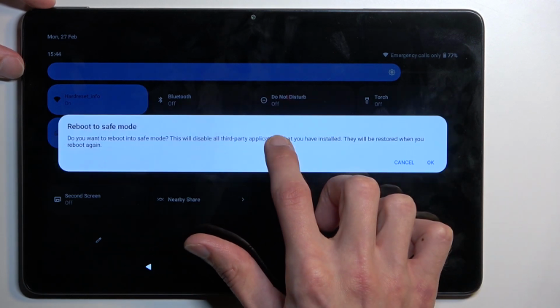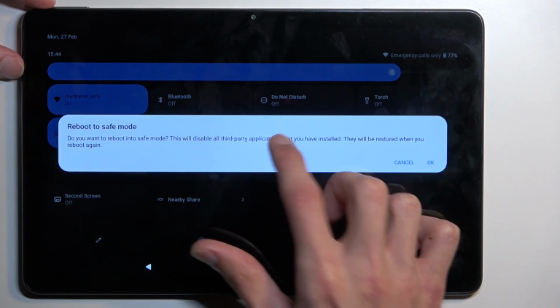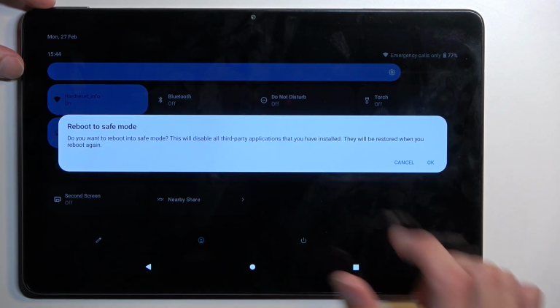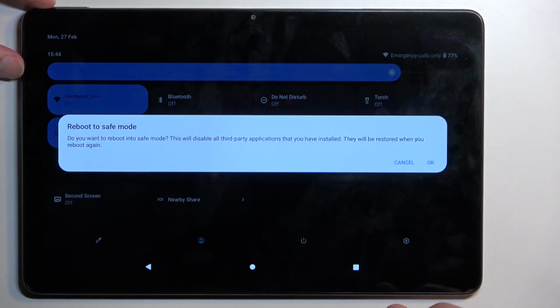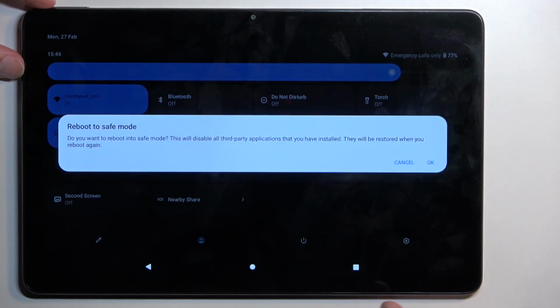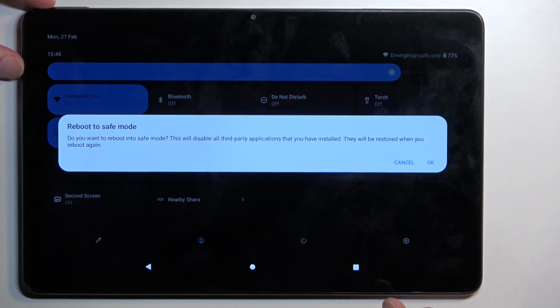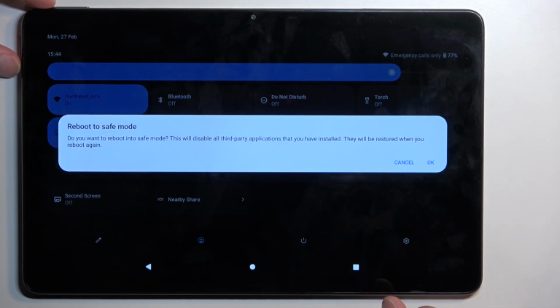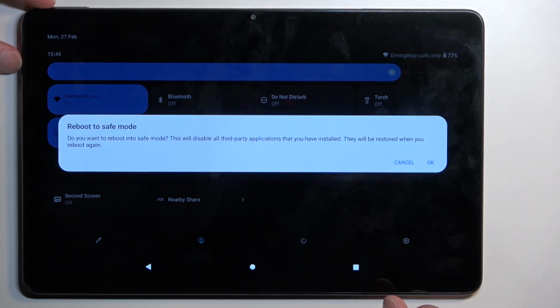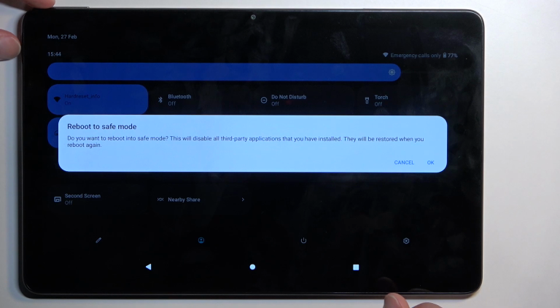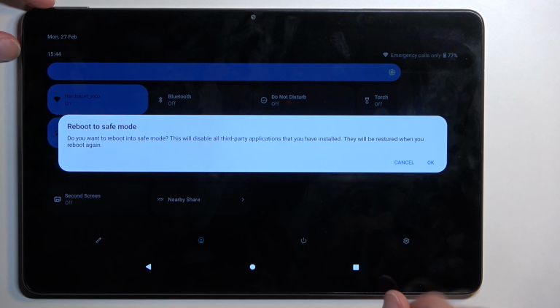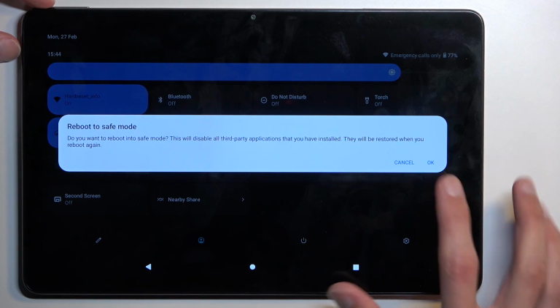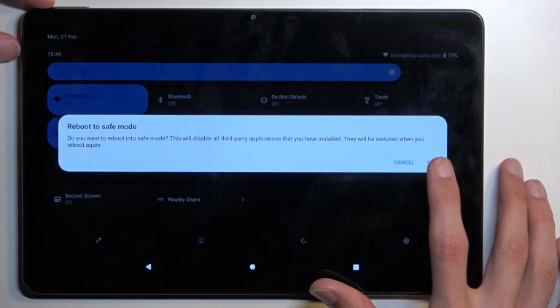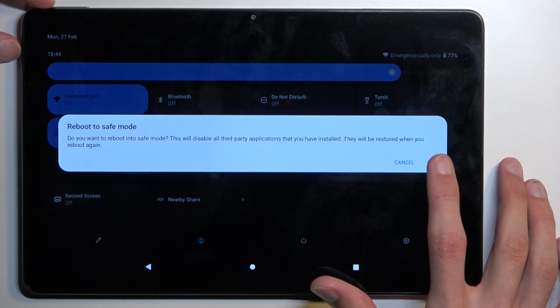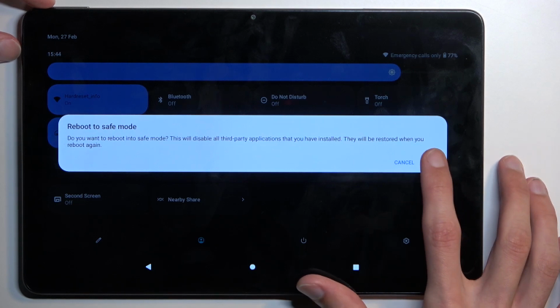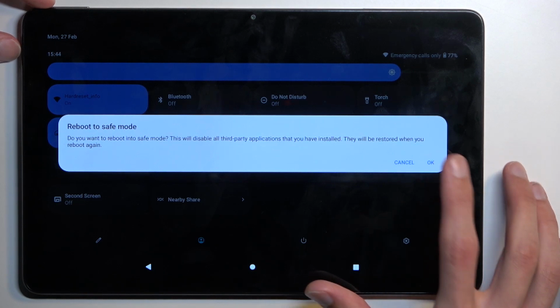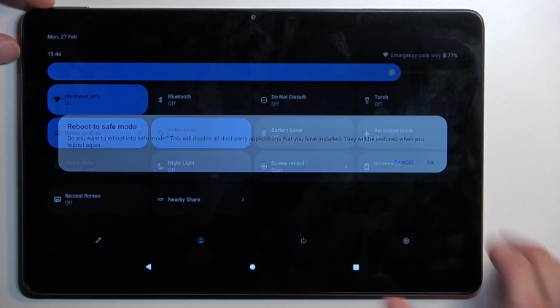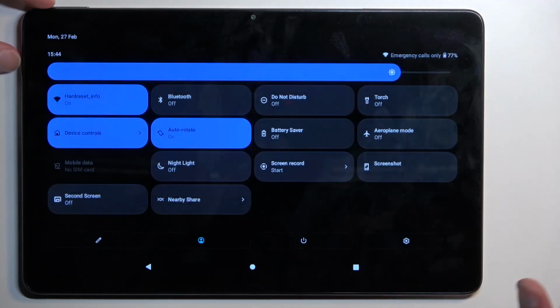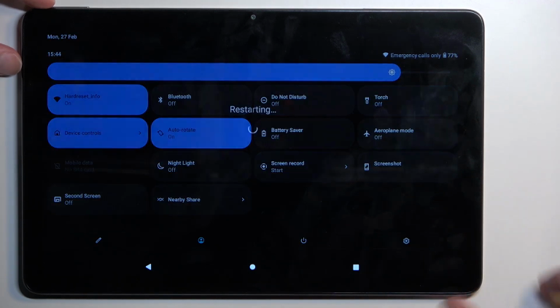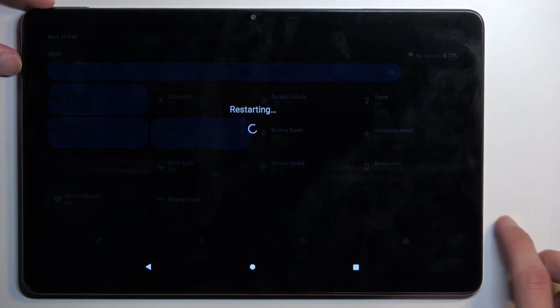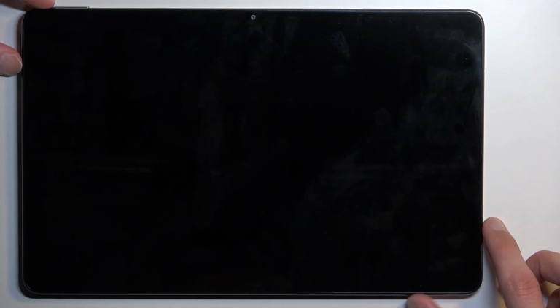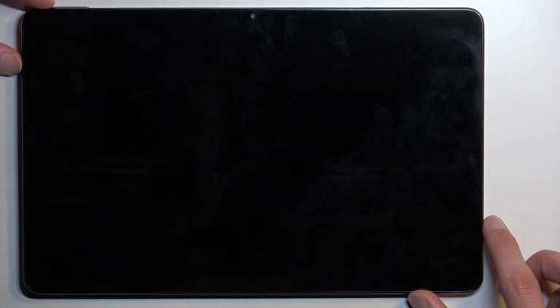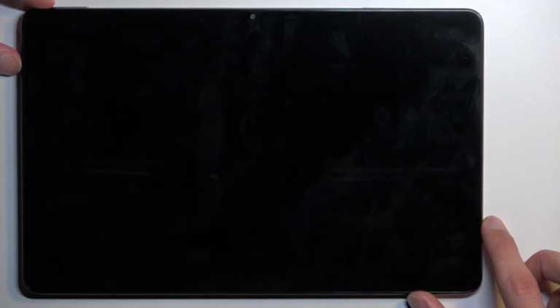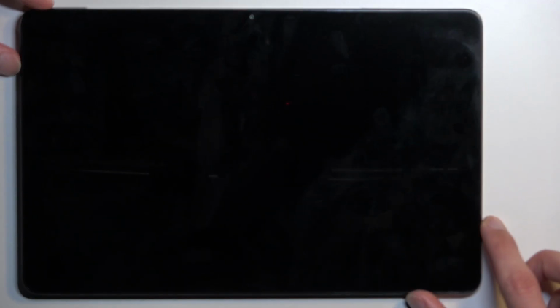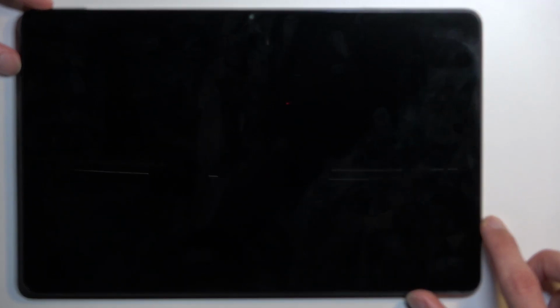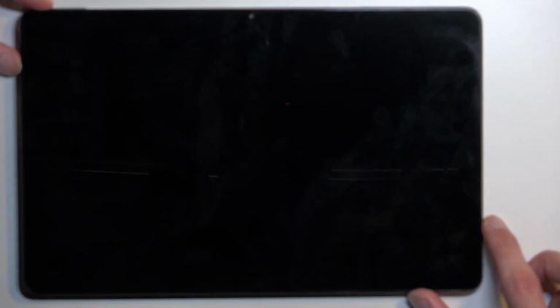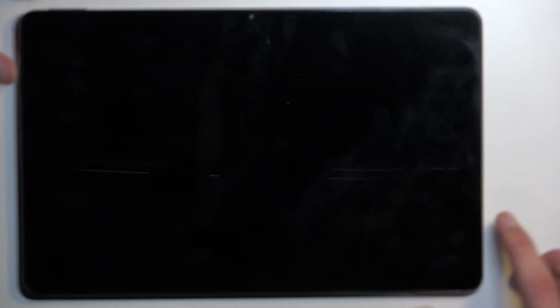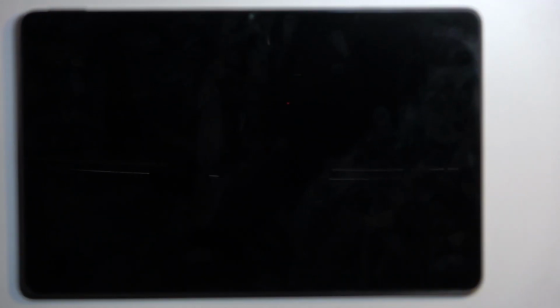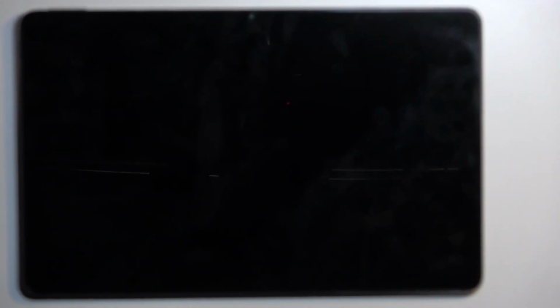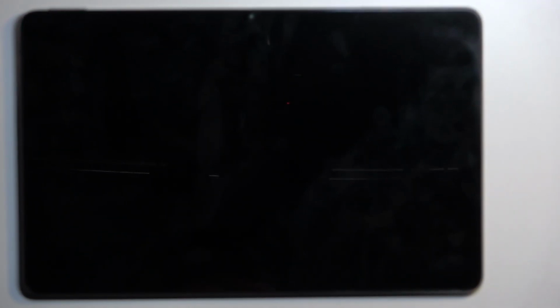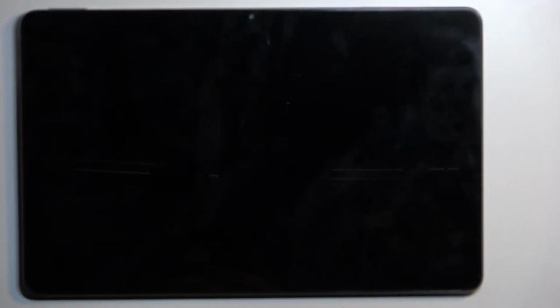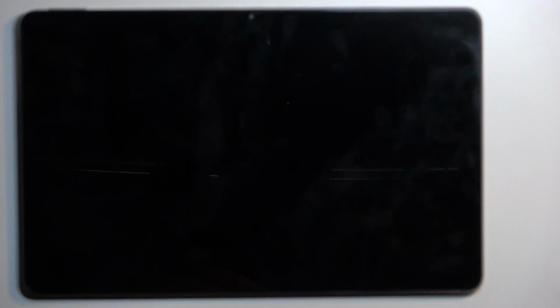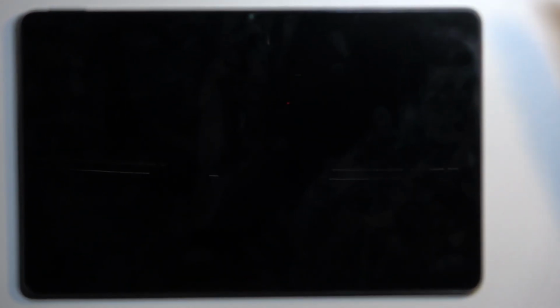This will then change into 'Reboot to Safe Mode'. Confirm by tapping on OK and simply wait for the device to boot back up.